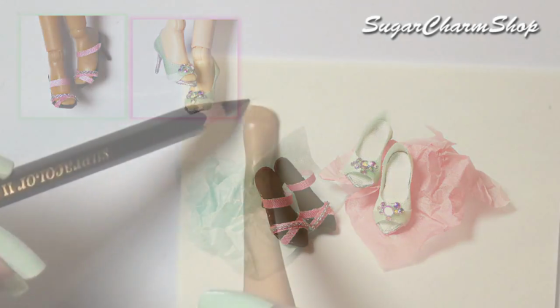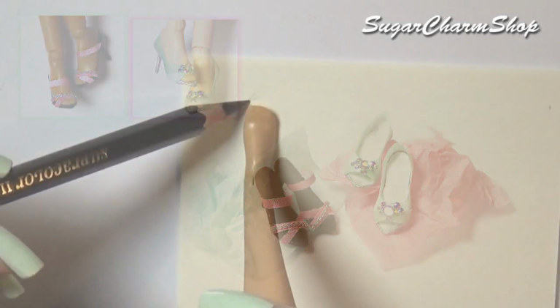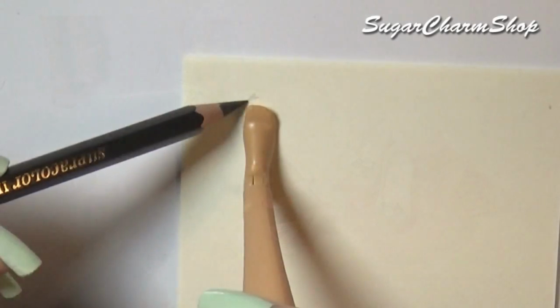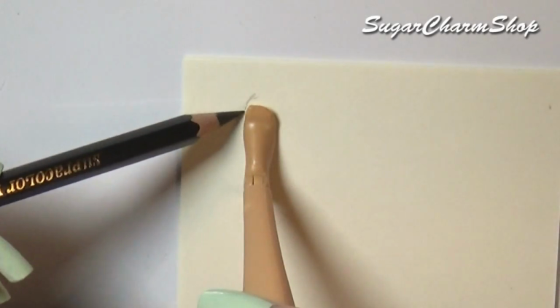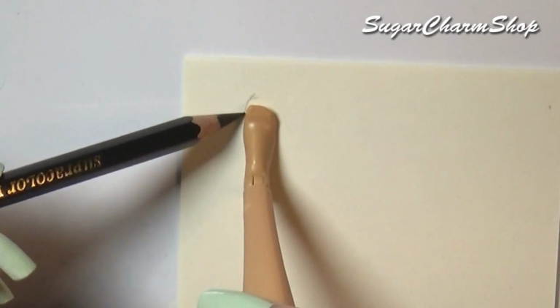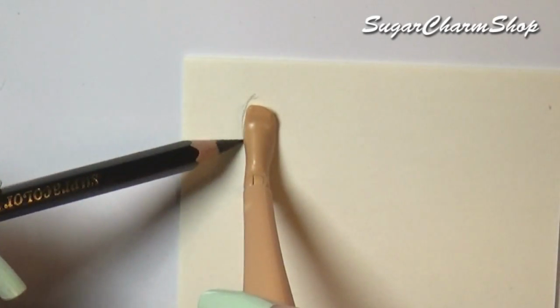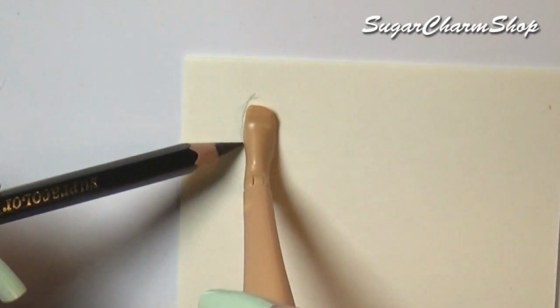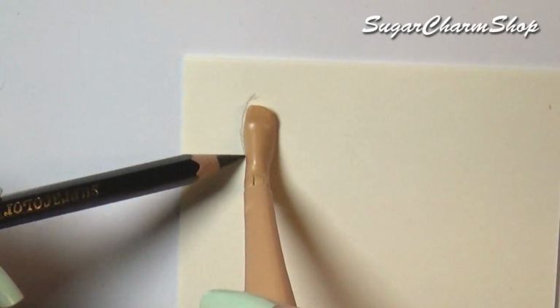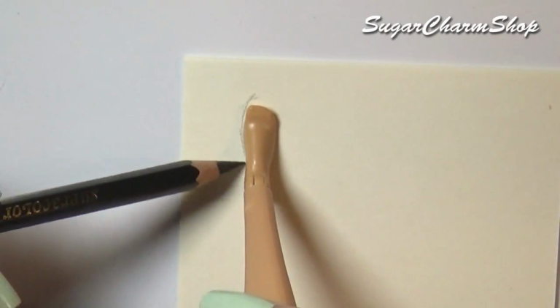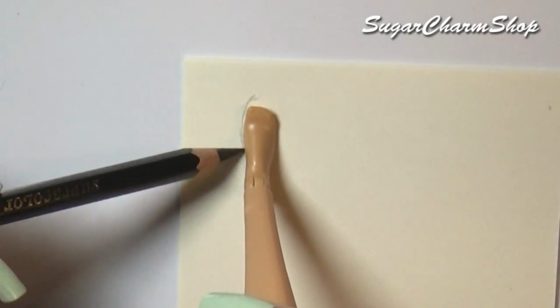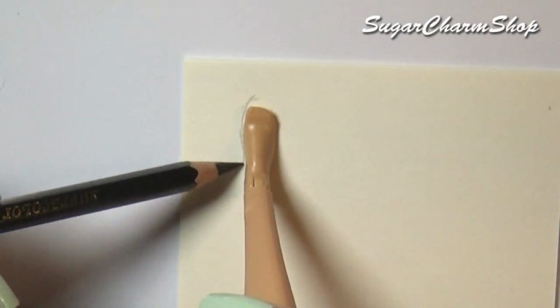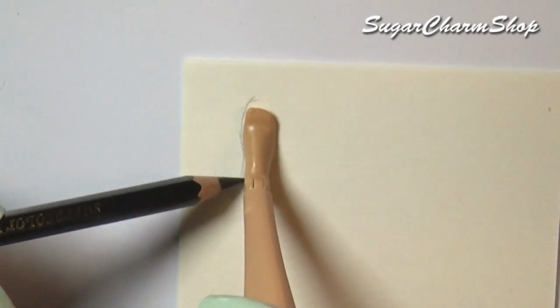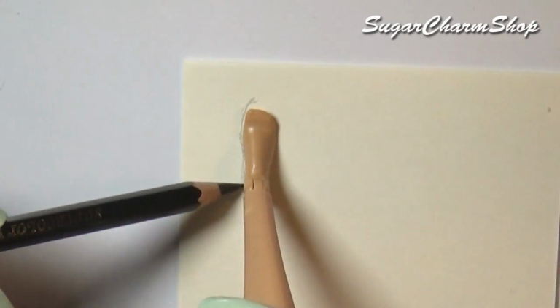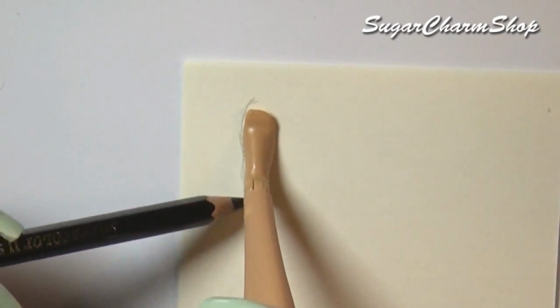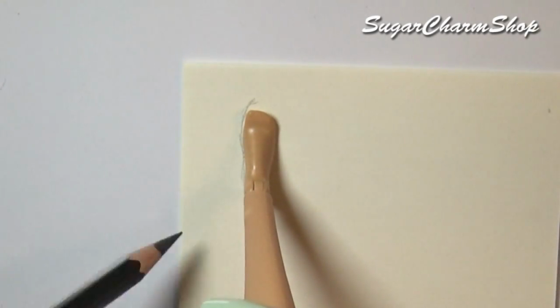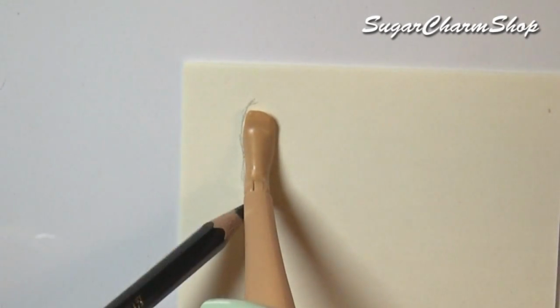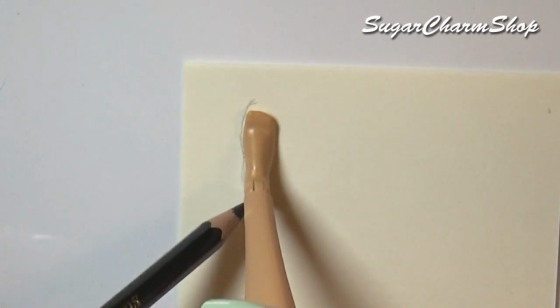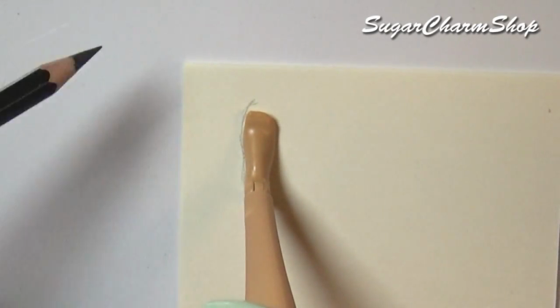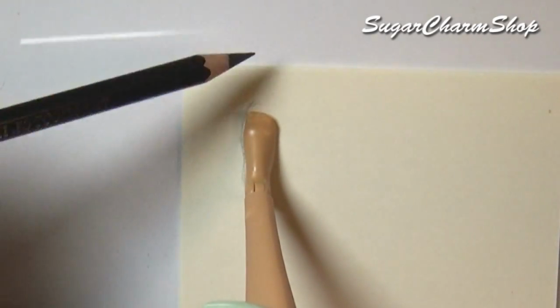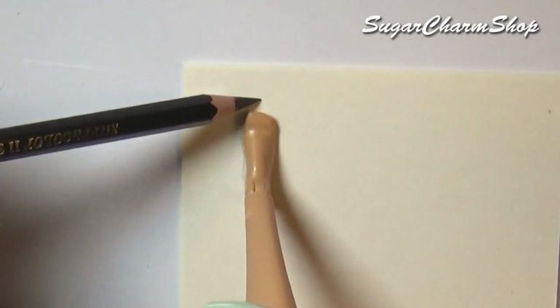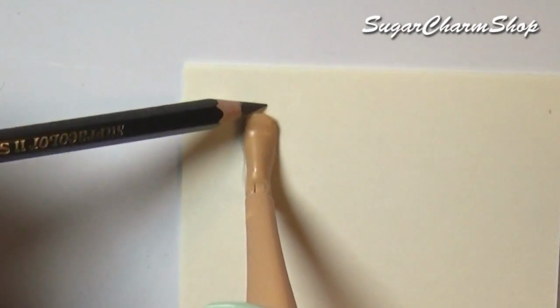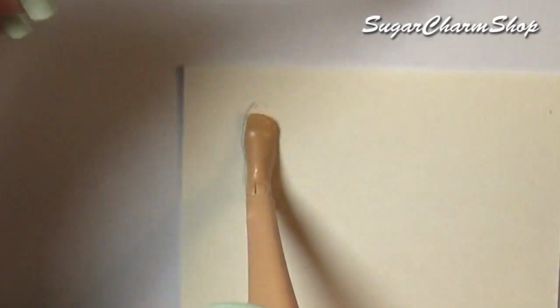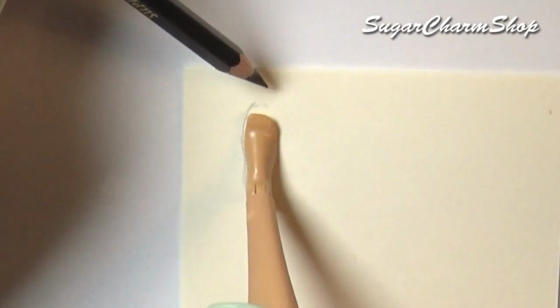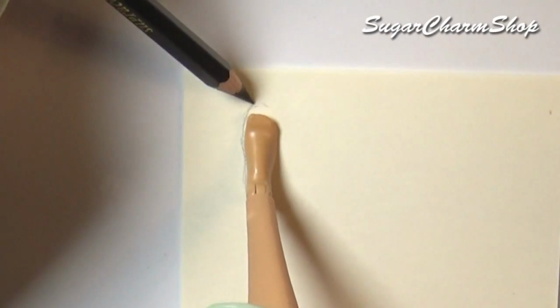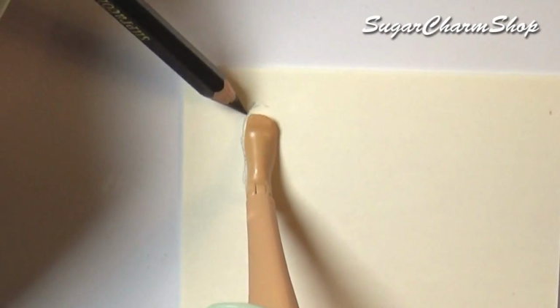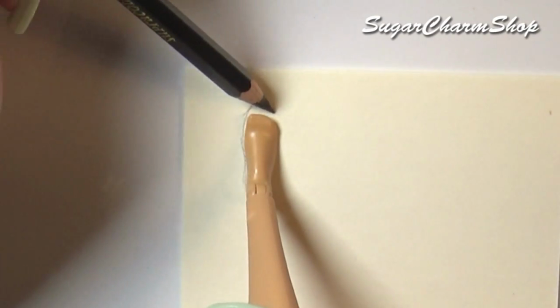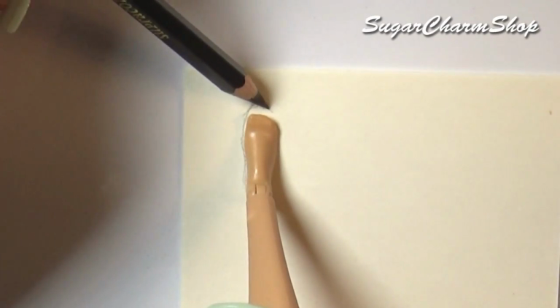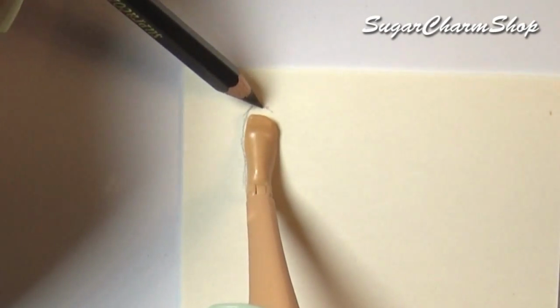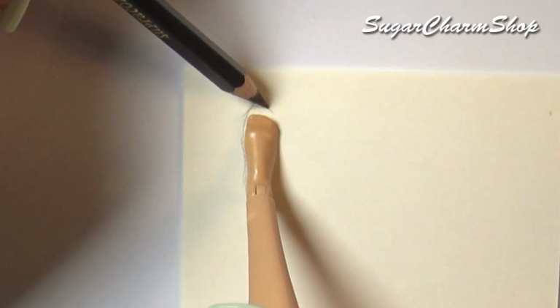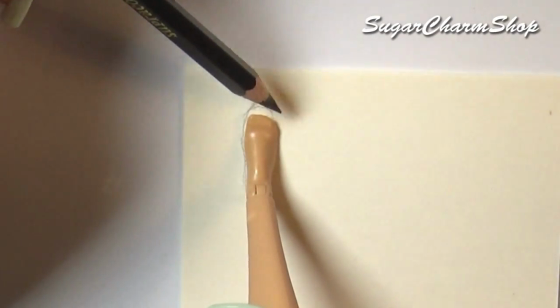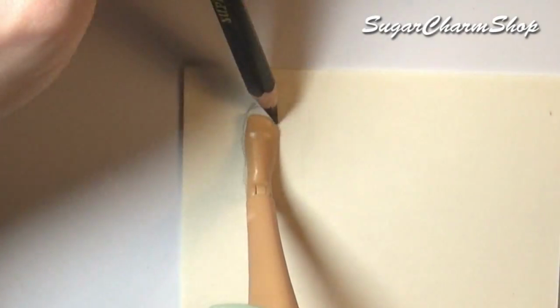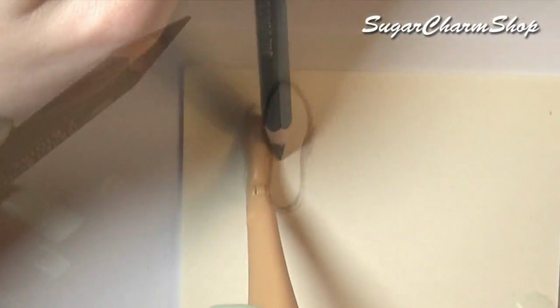First you're just going to trace around the foot and cut that out. And if you're not making these to fit at all, you can just trace and cut out the shape you want.